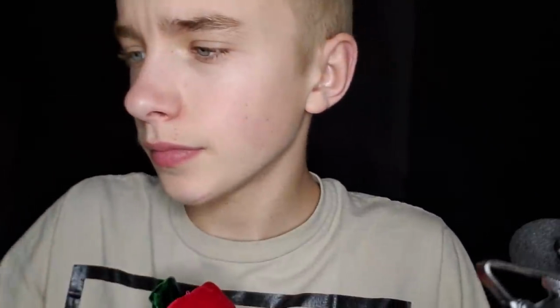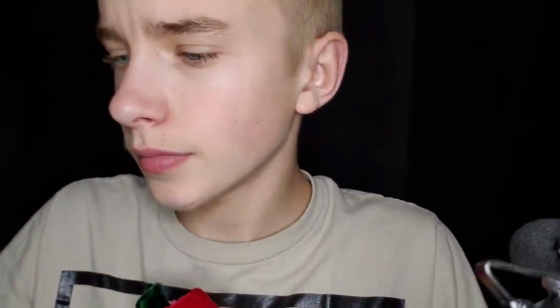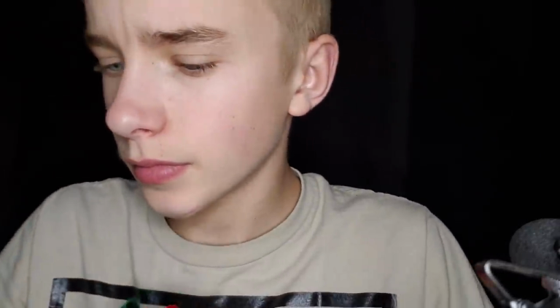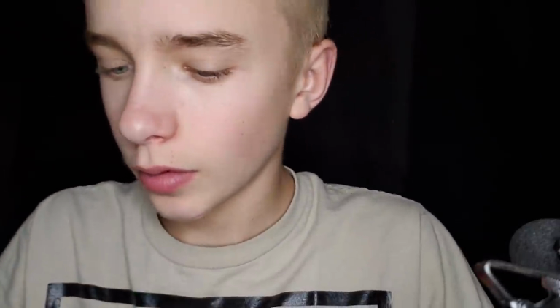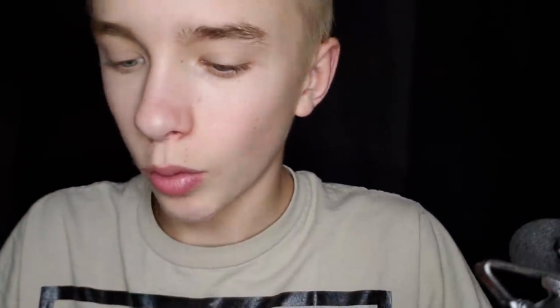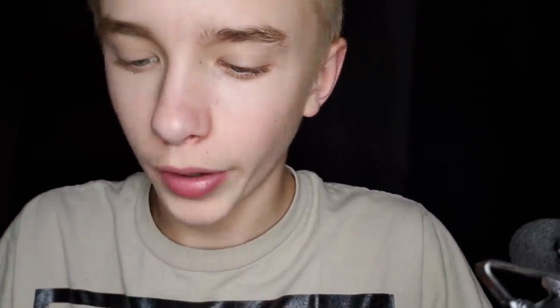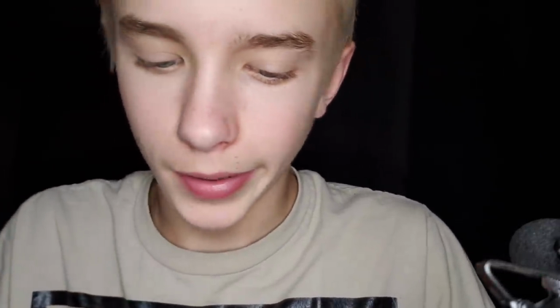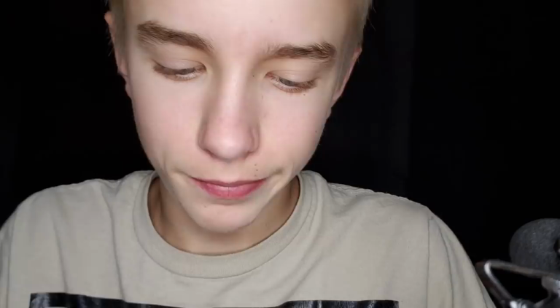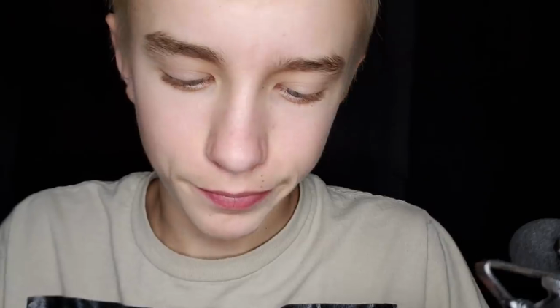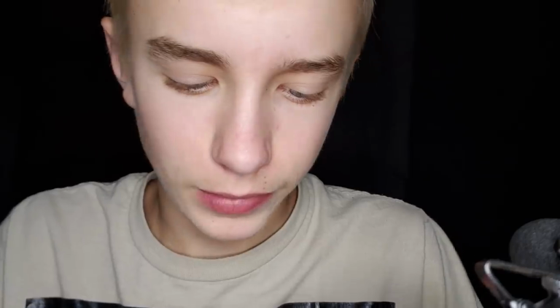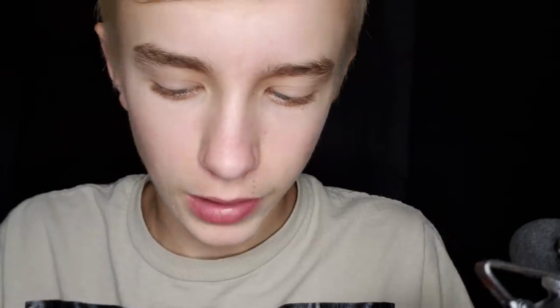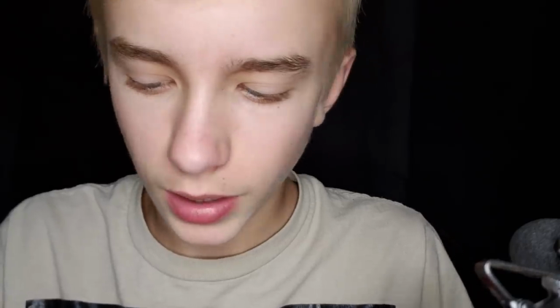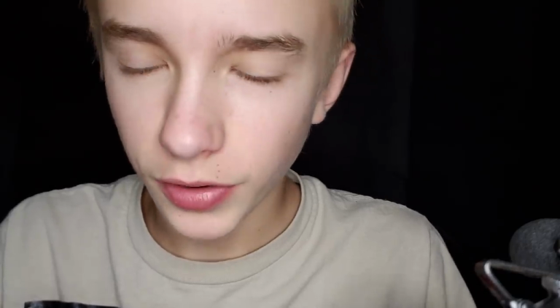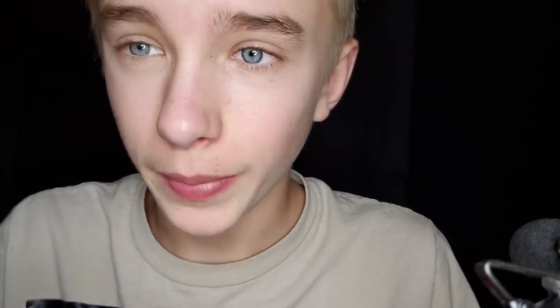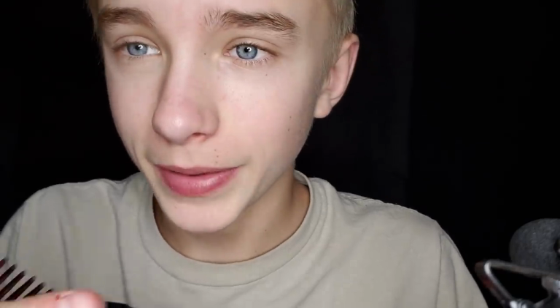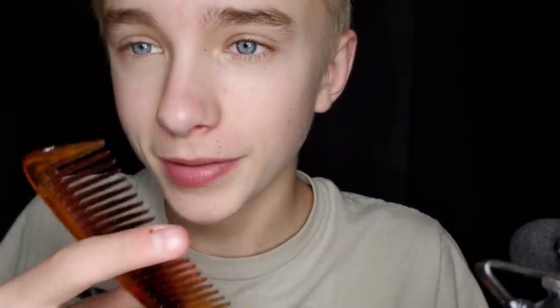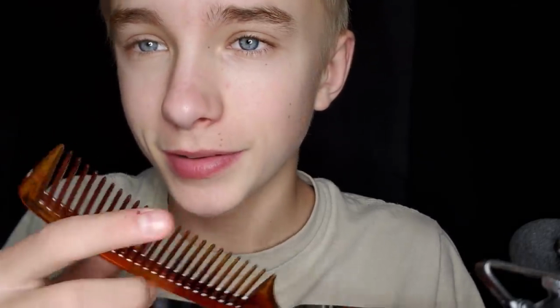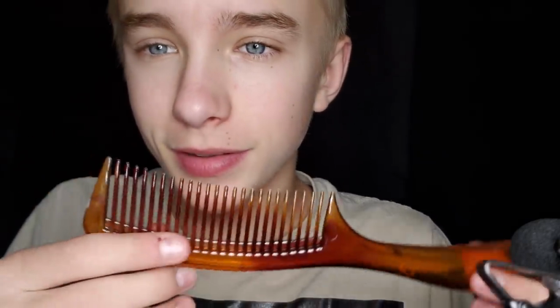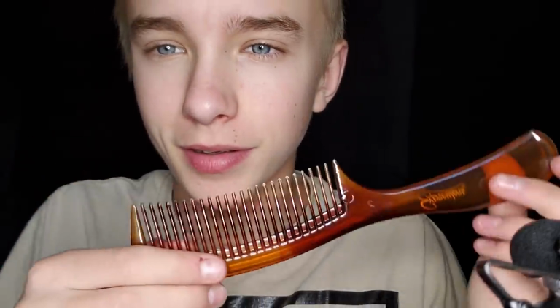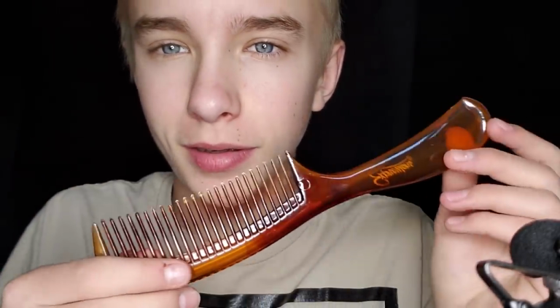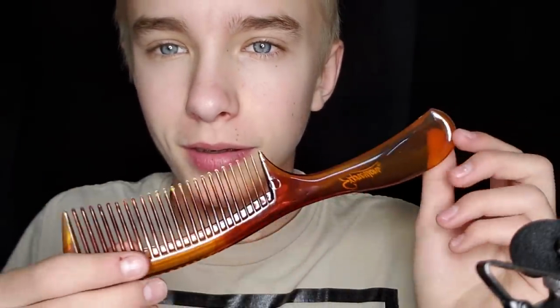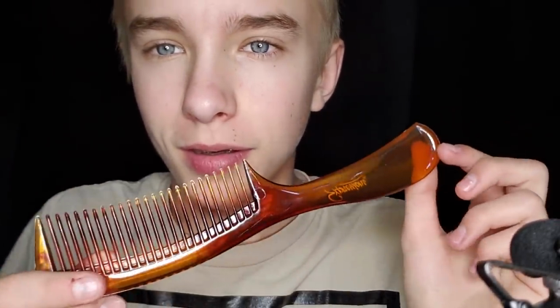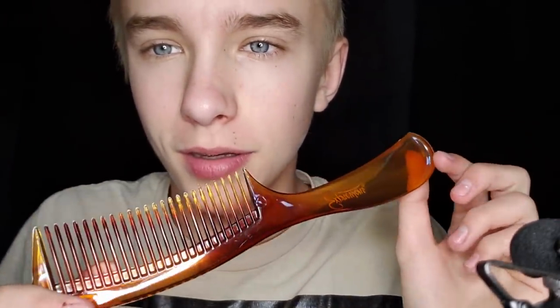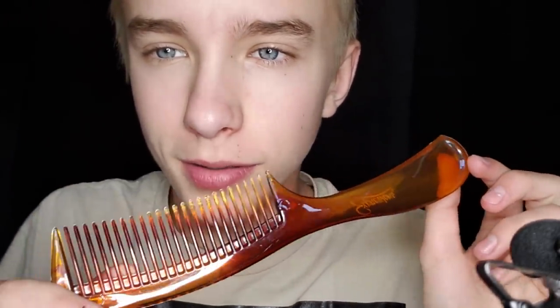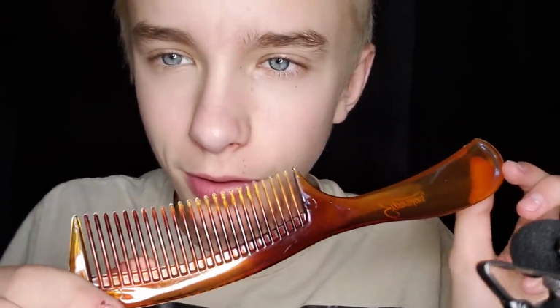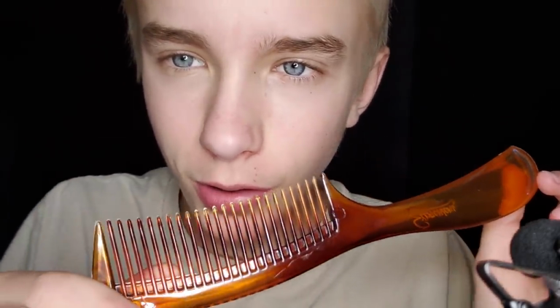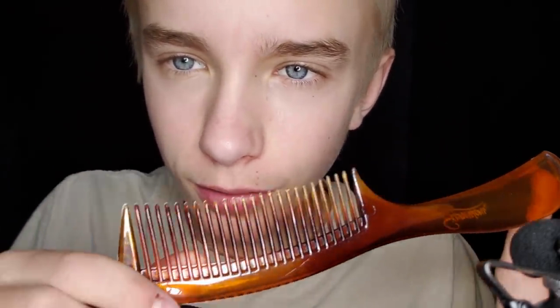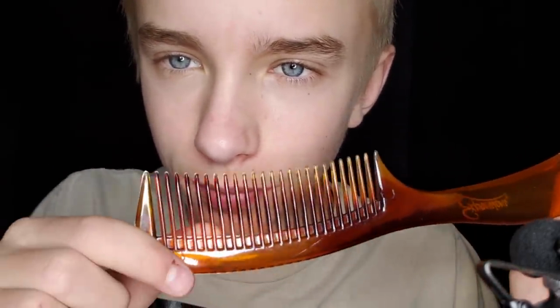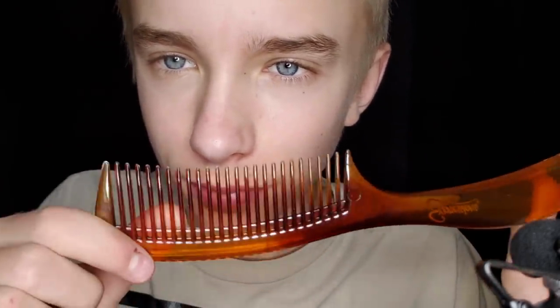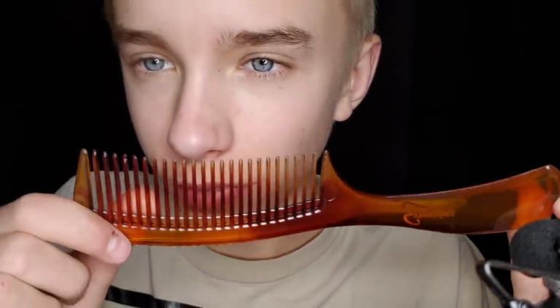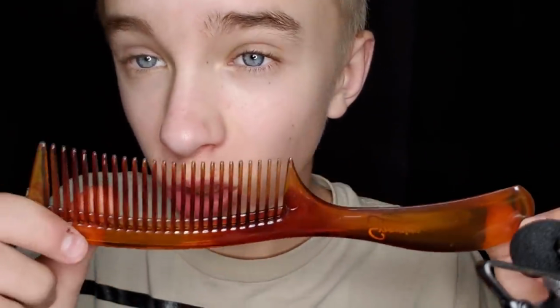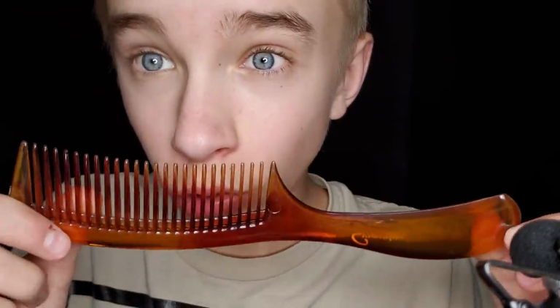Oh okay, I forgot about this — another comb. Huge.